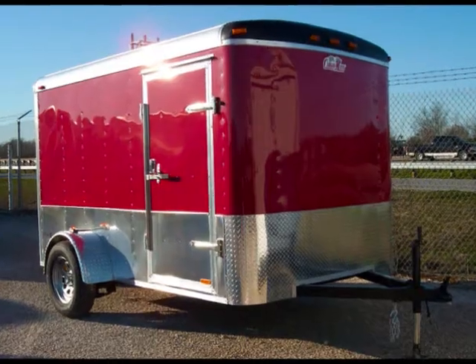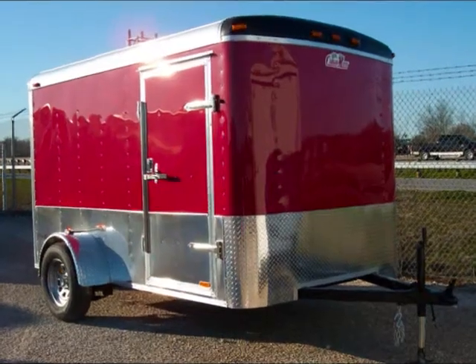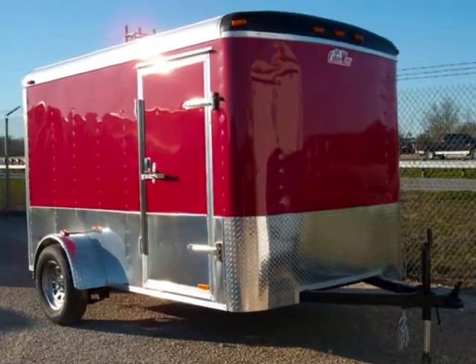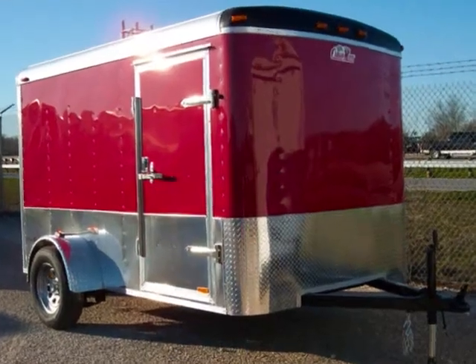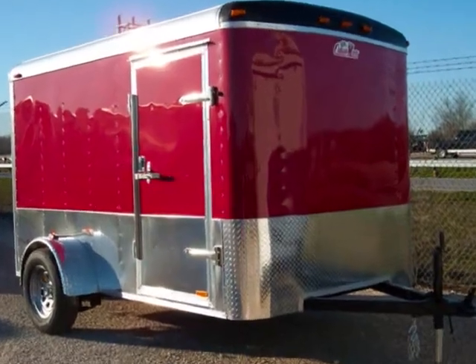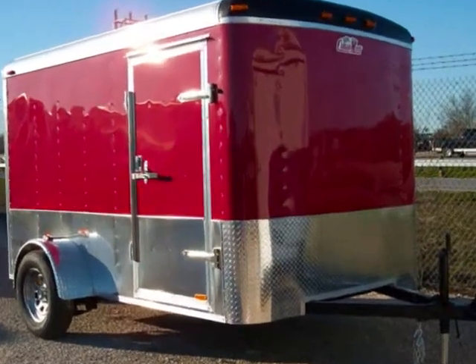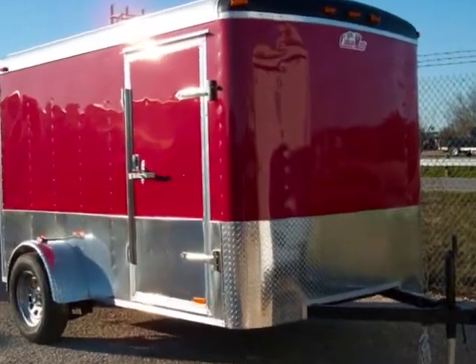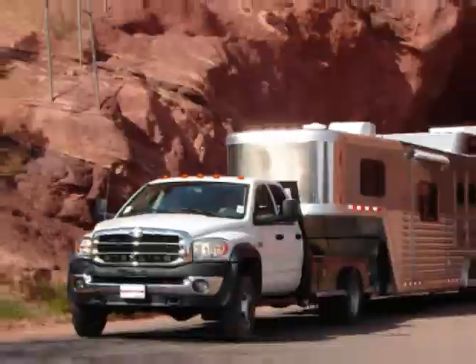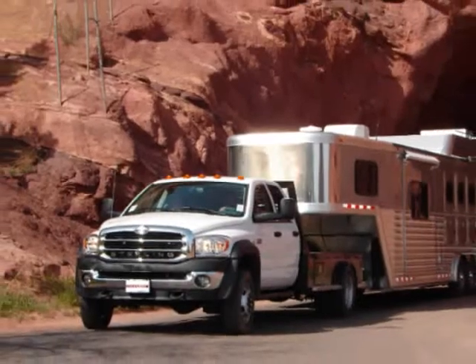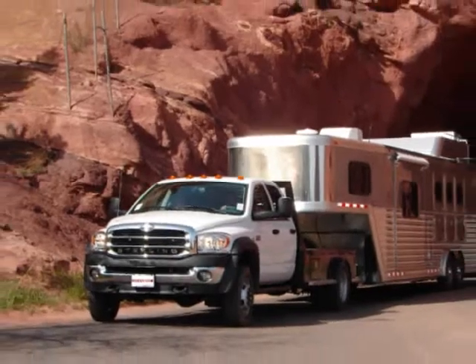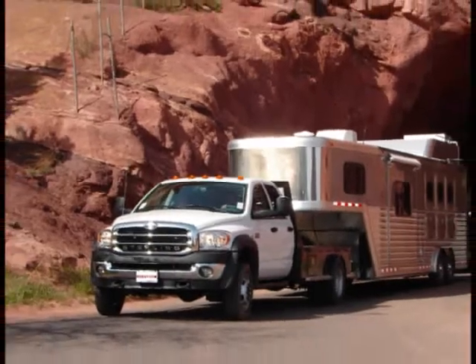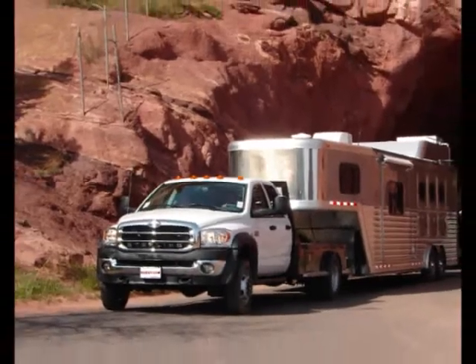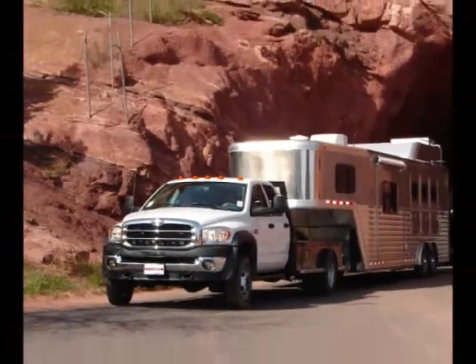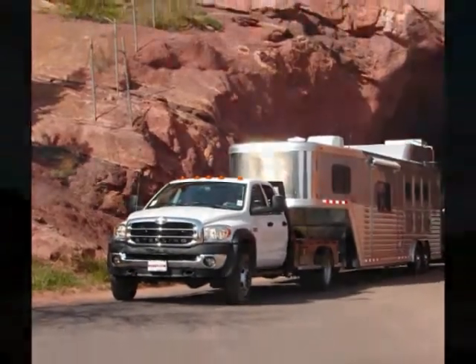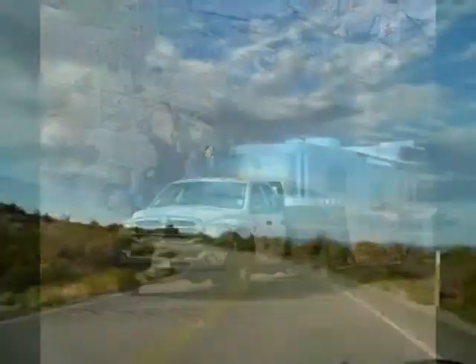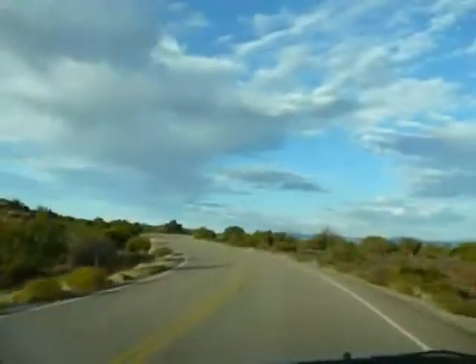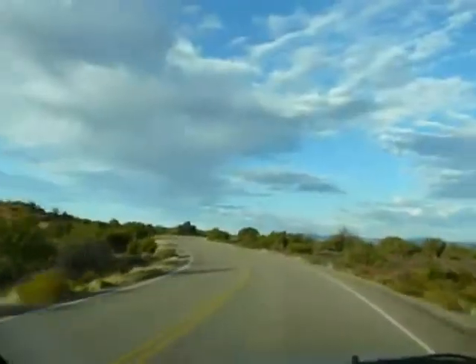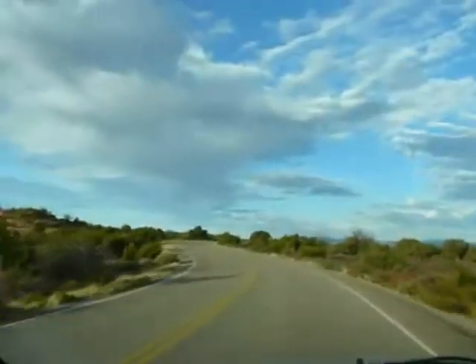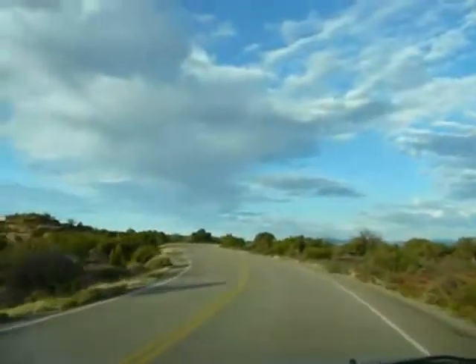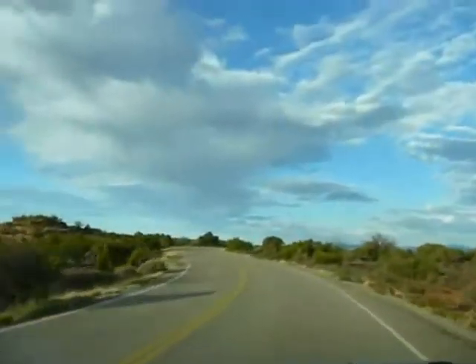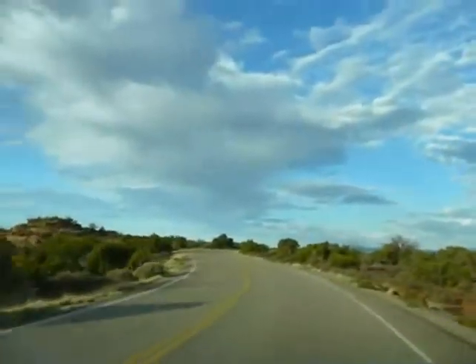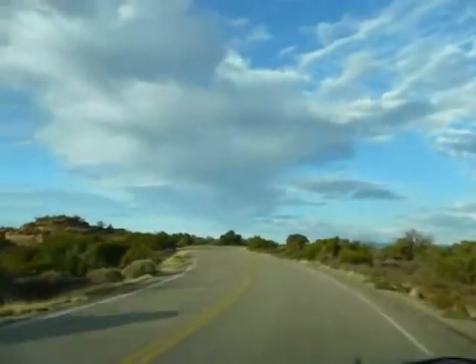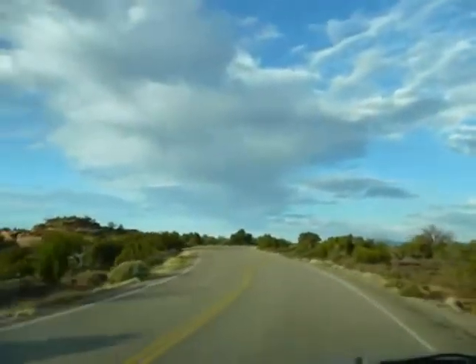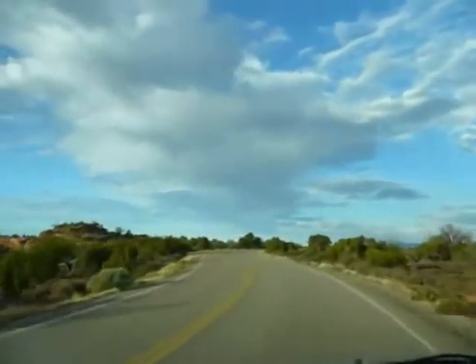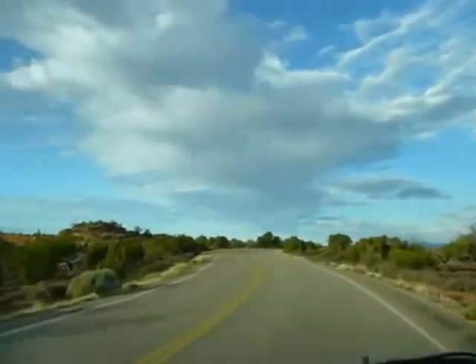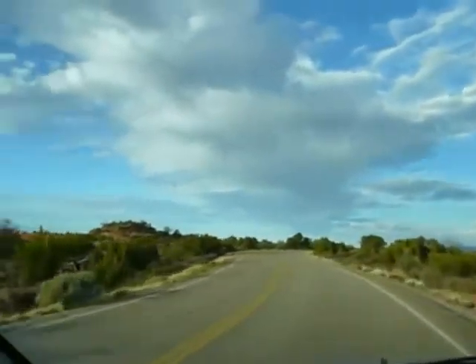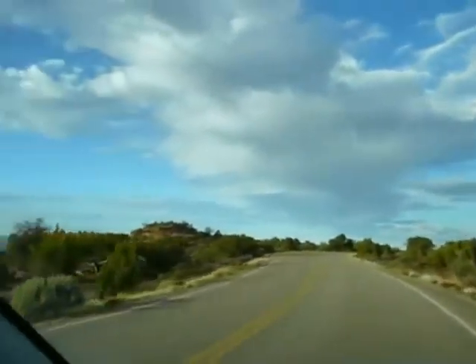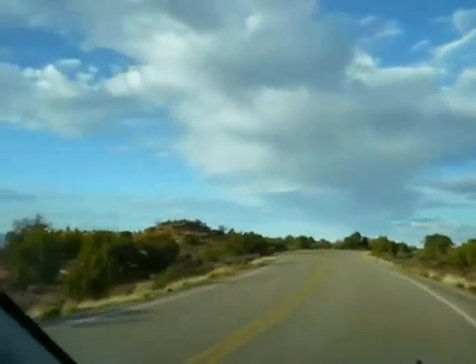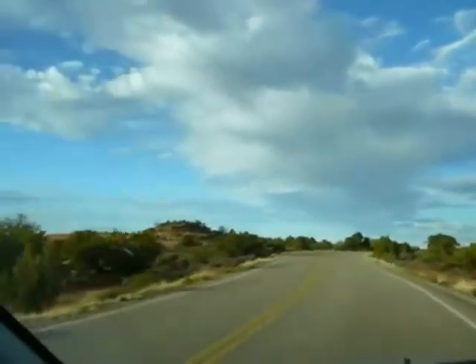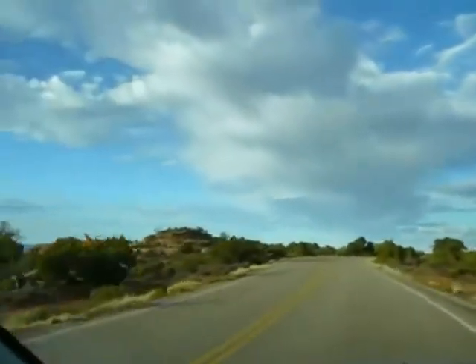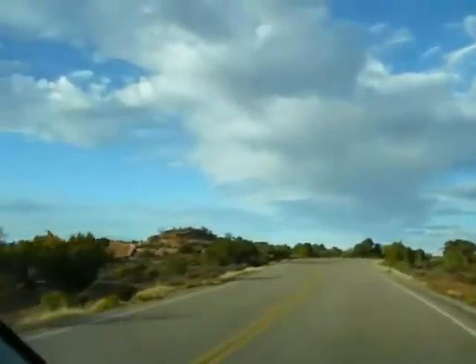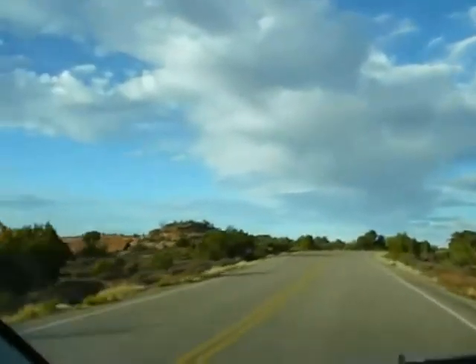Protect your cargo, protect your vehicle, and get it there on air. STI, RideTheAir.com